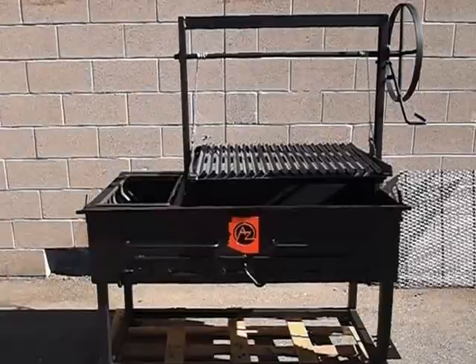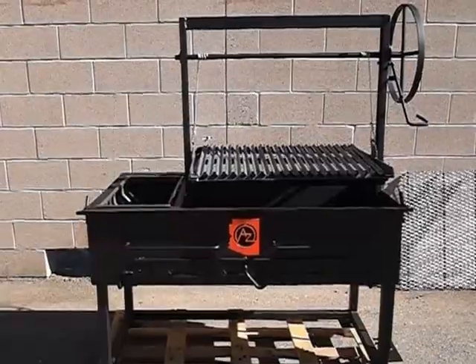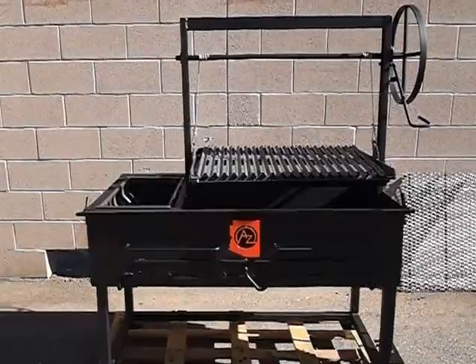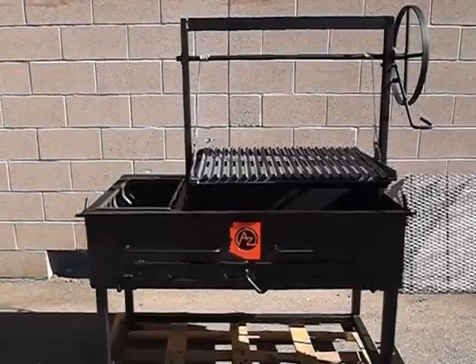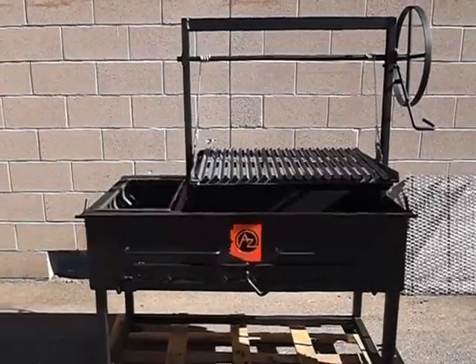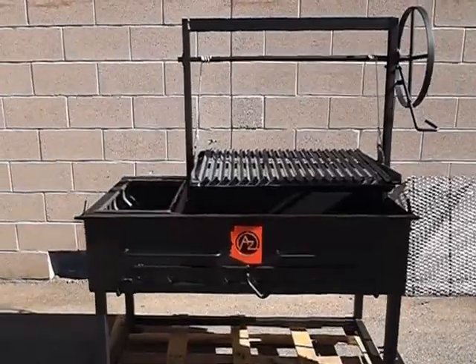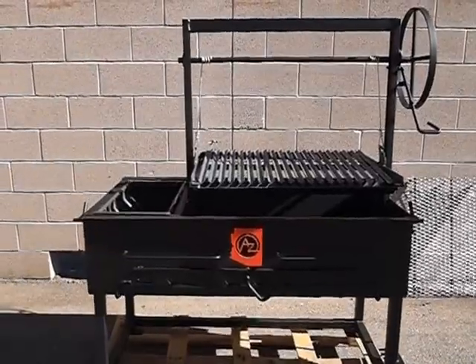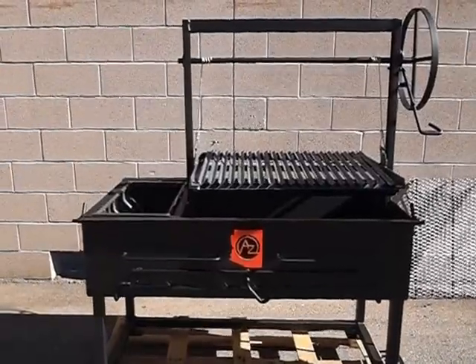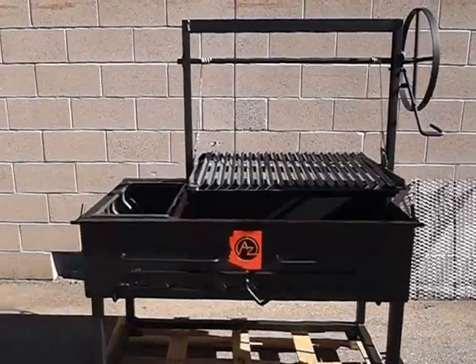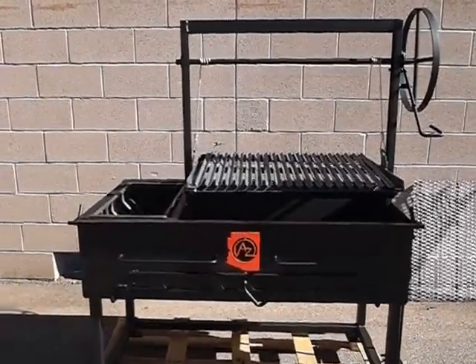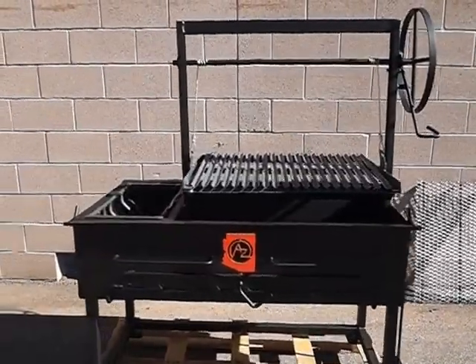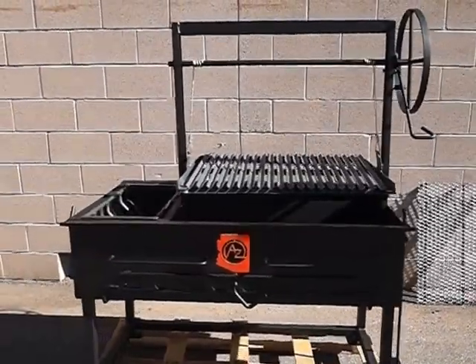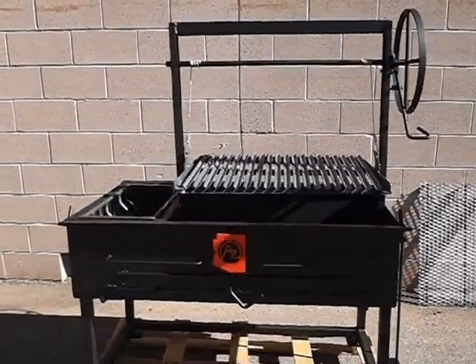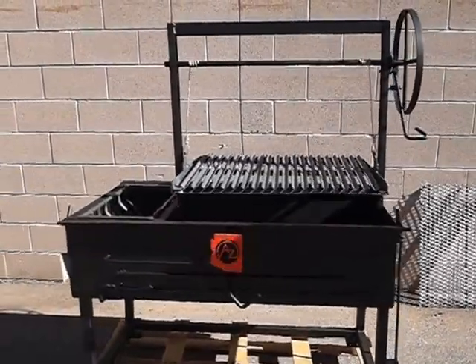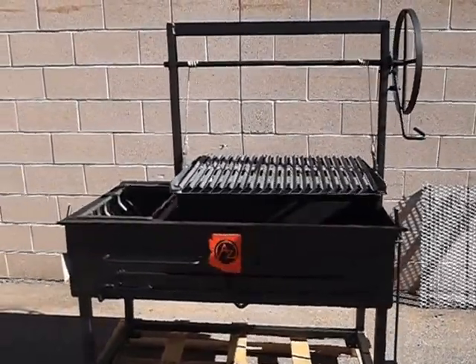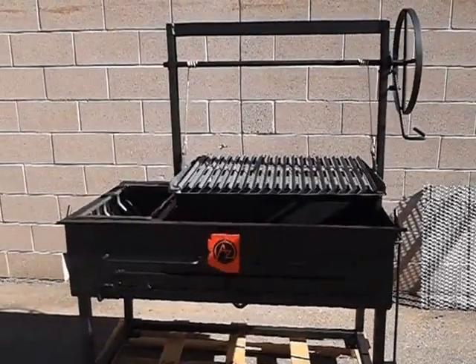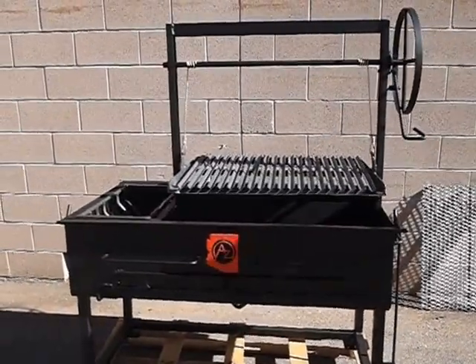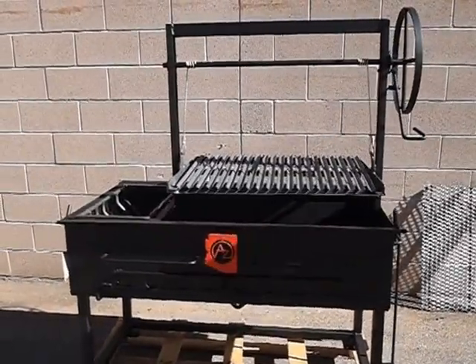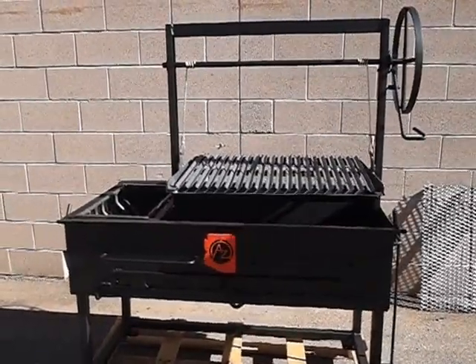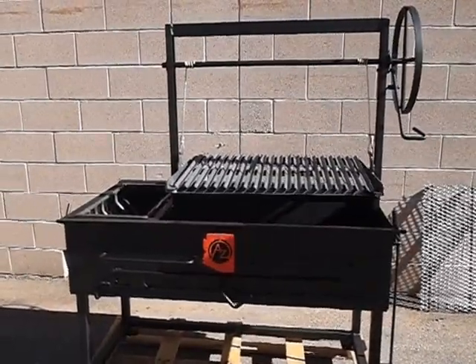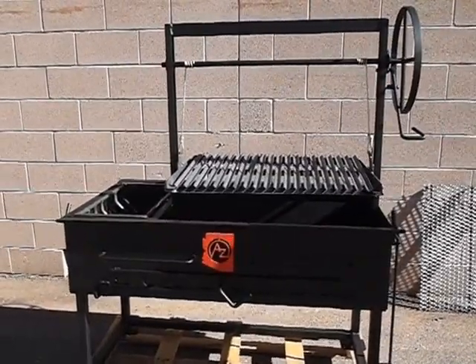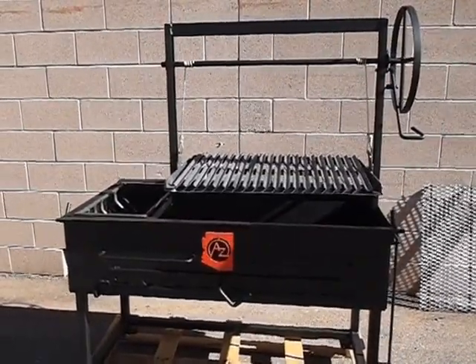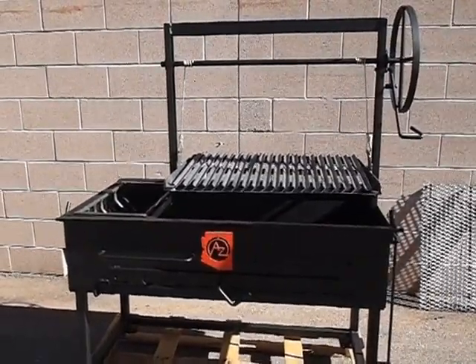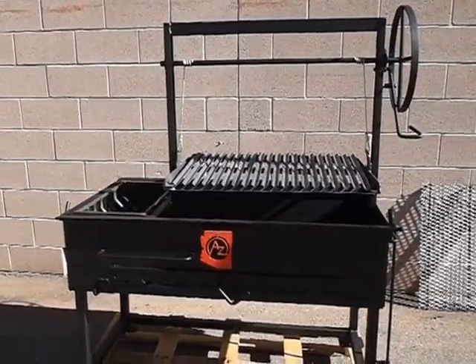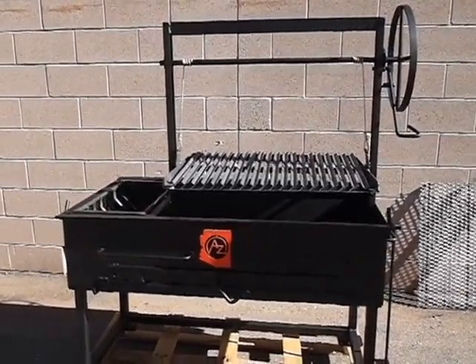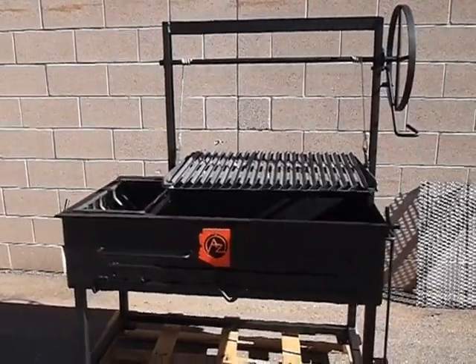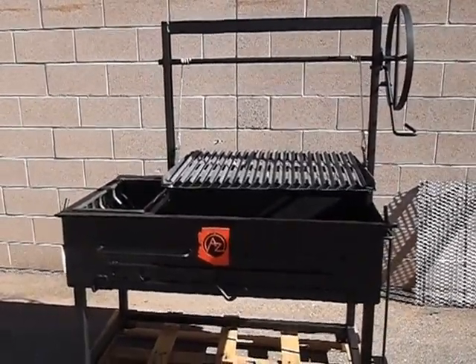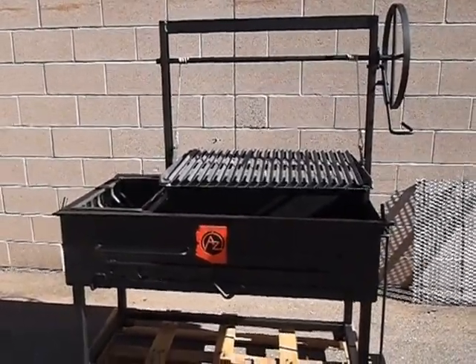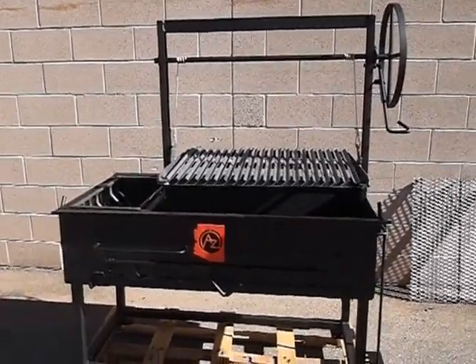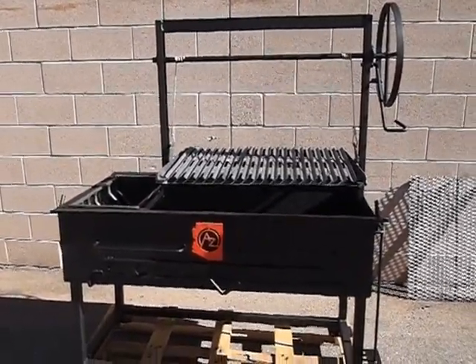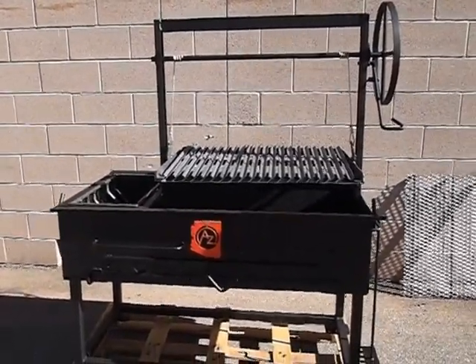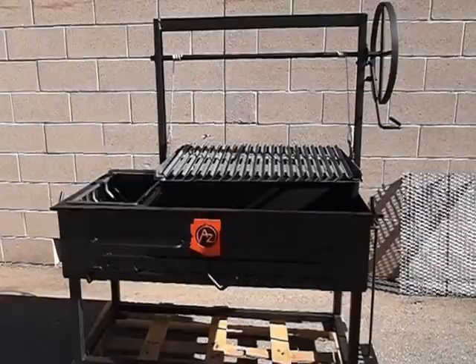Welcome to Arizona Barbecue Outfitters. This is our Argentine grill with Bracero.